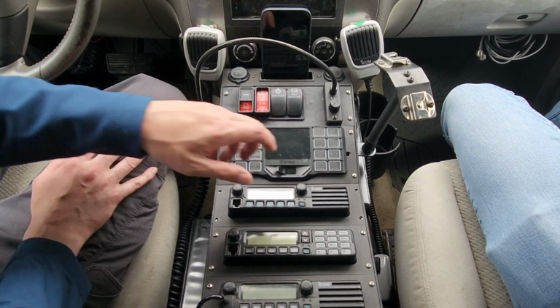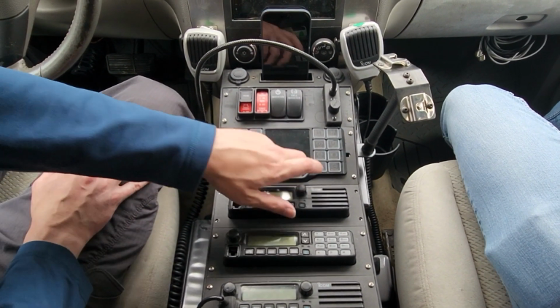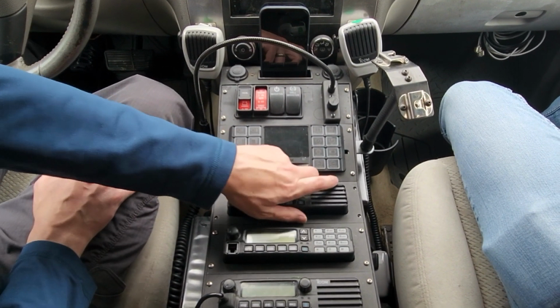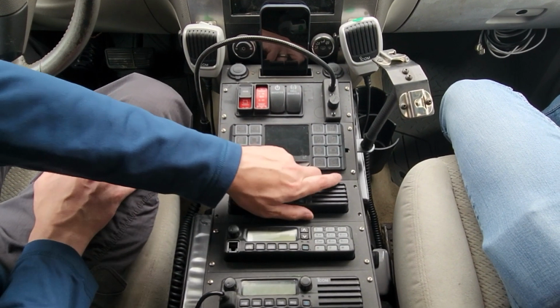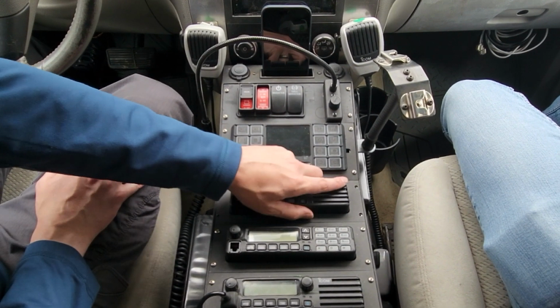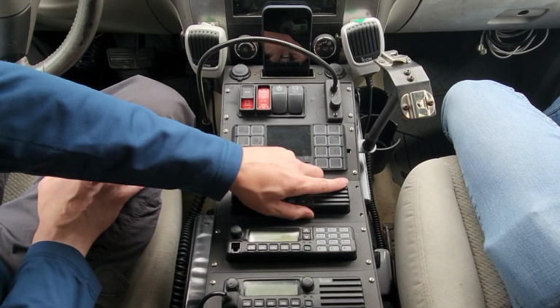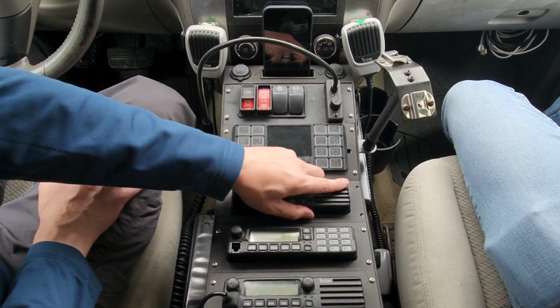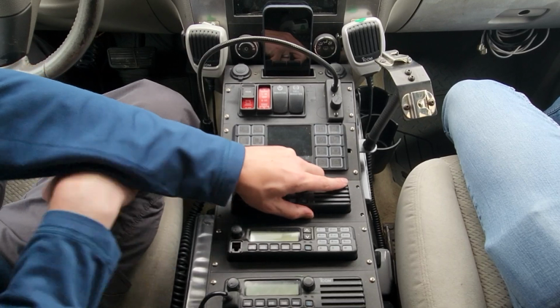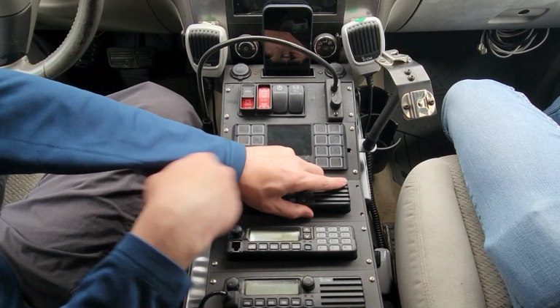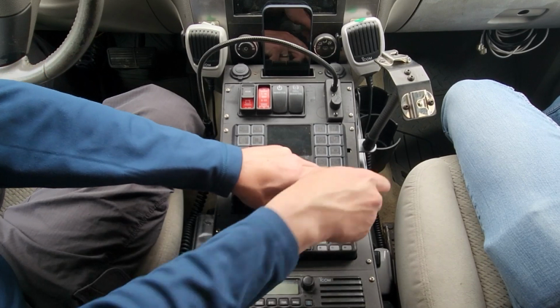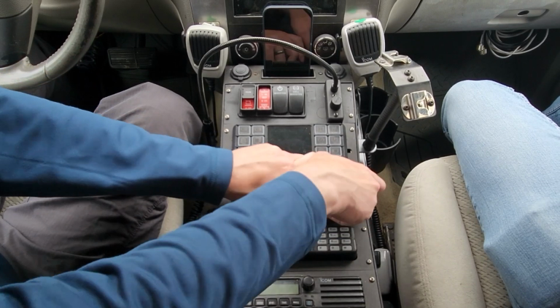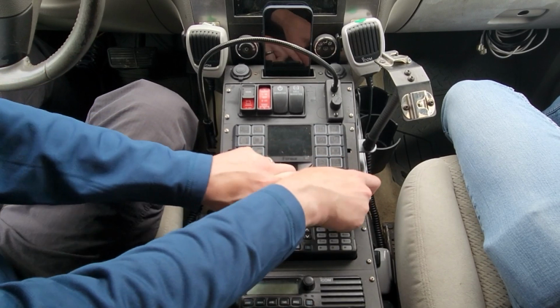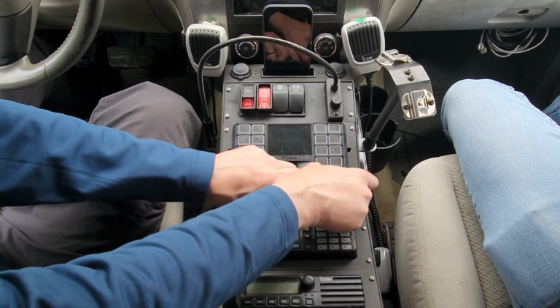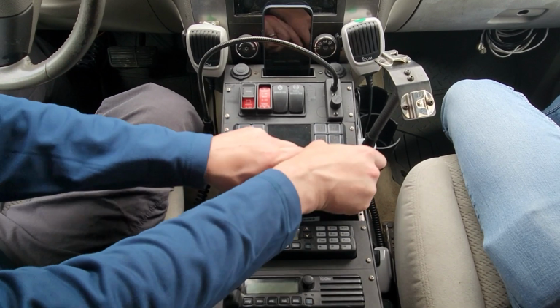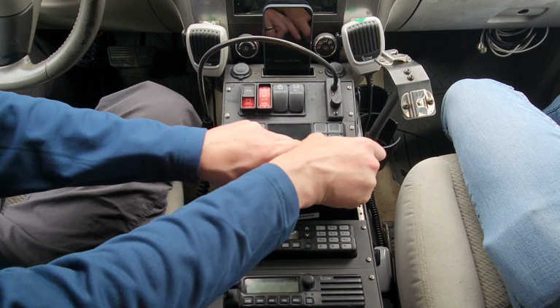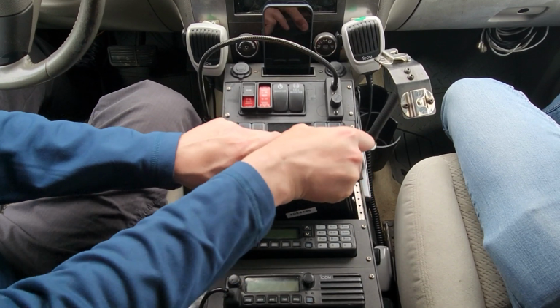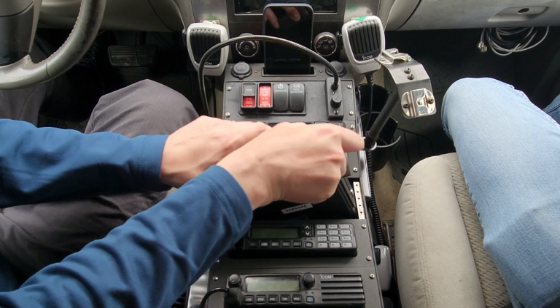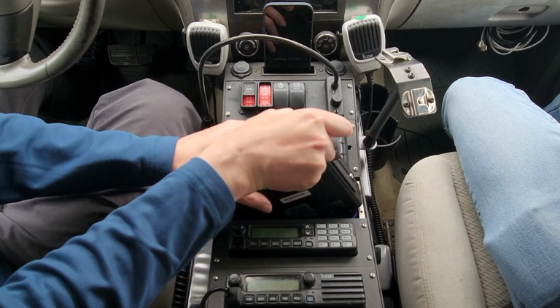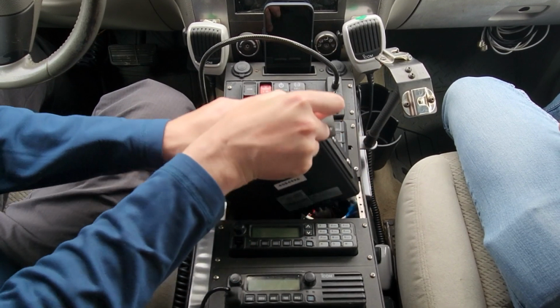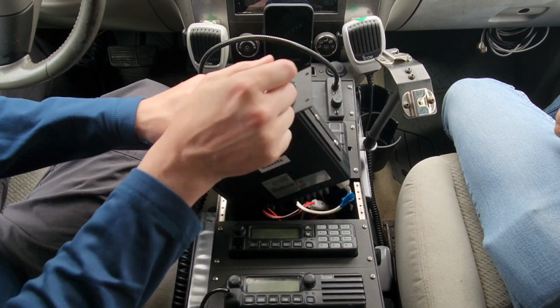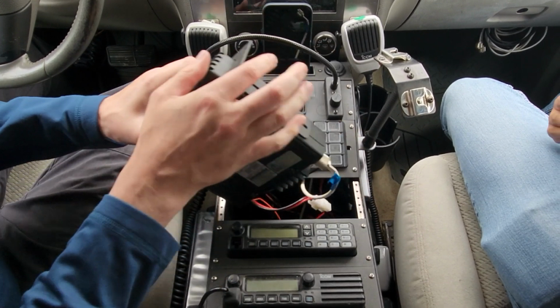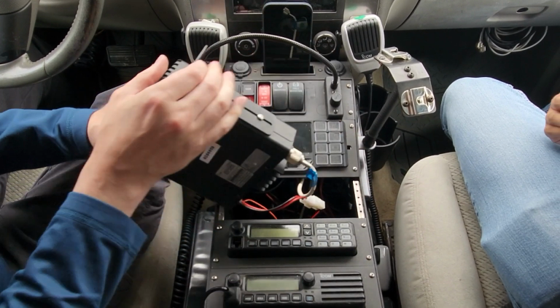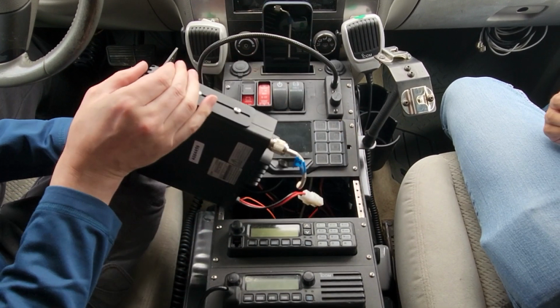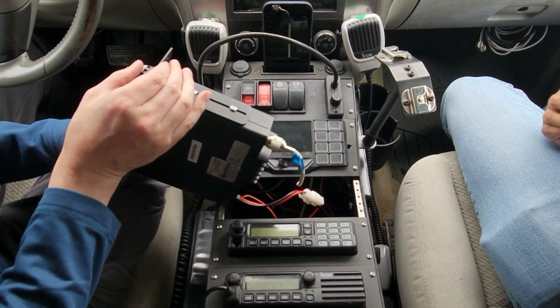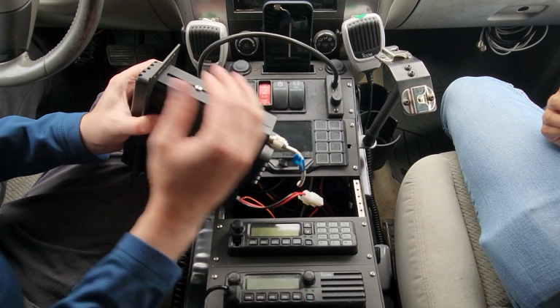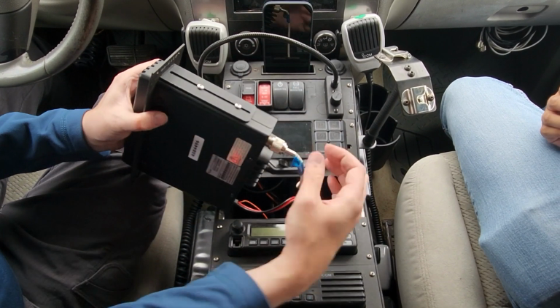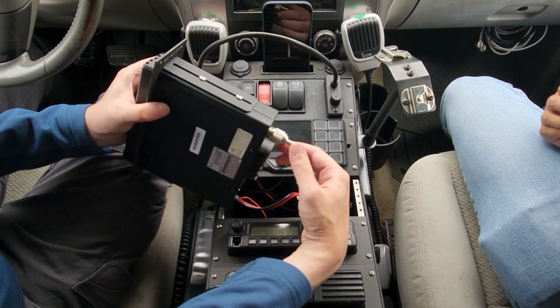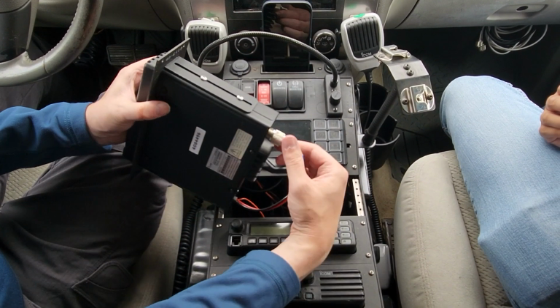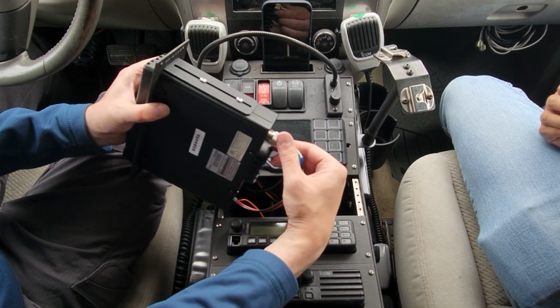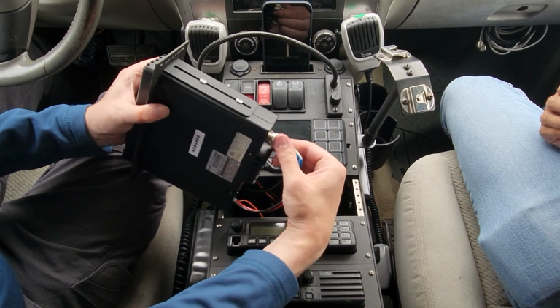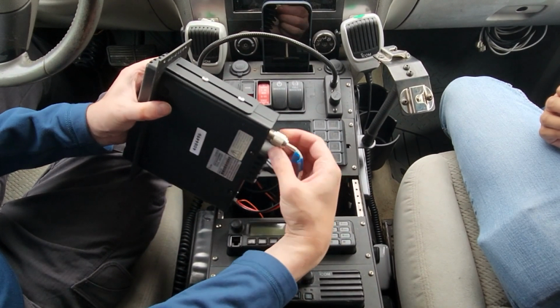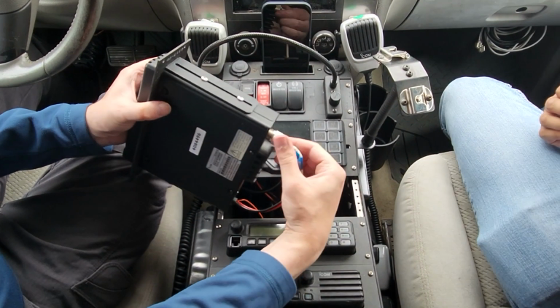That takes and de-energizes all the radios and makes it safe for us to now pull out the radio. I can then remove it from the chassis and disconnect the antenna connector and power.